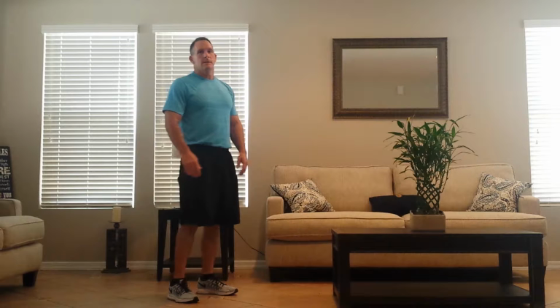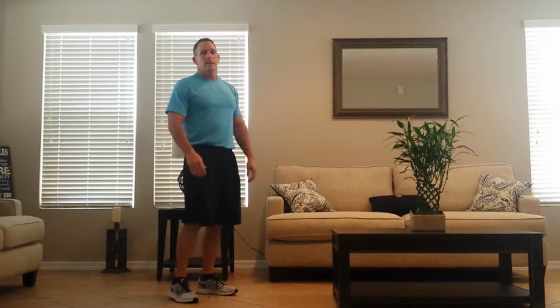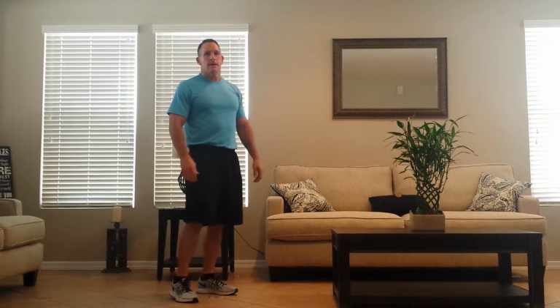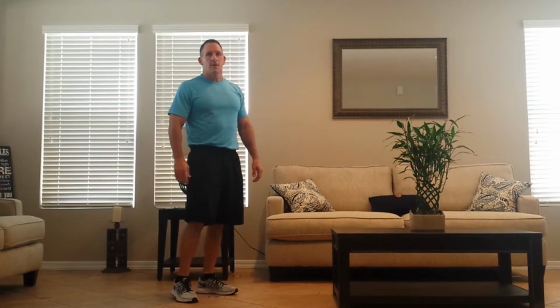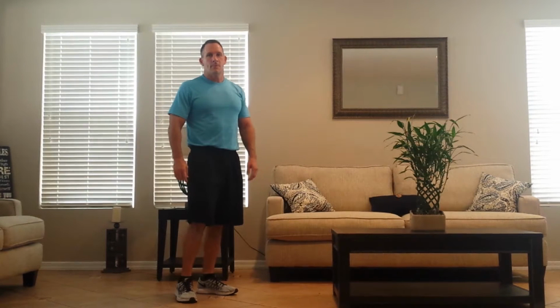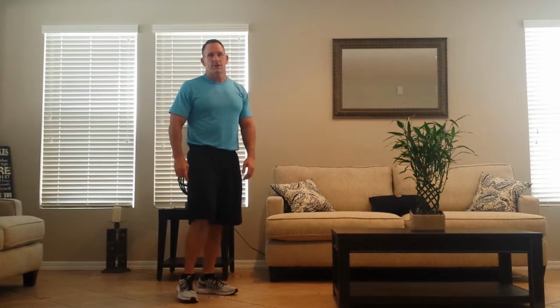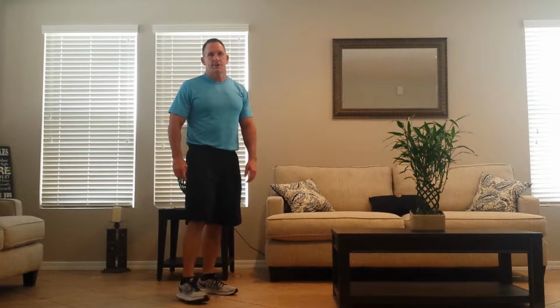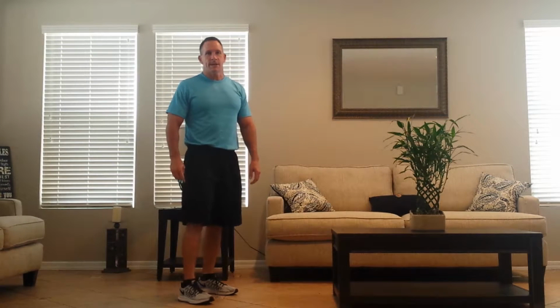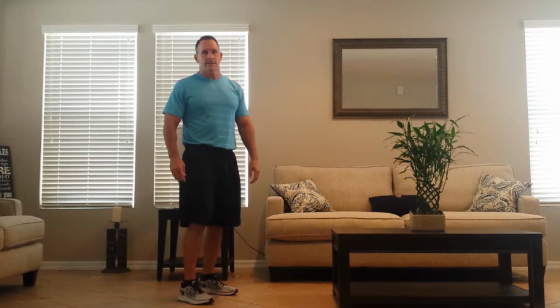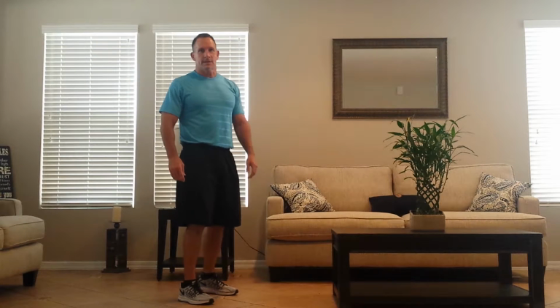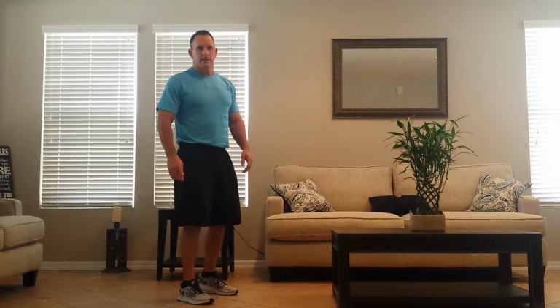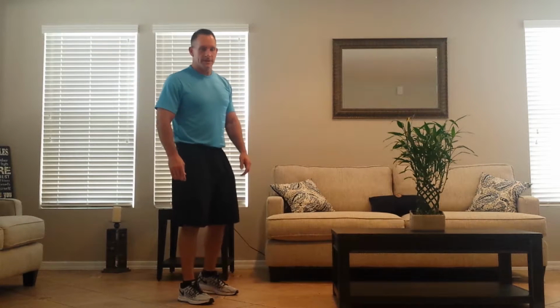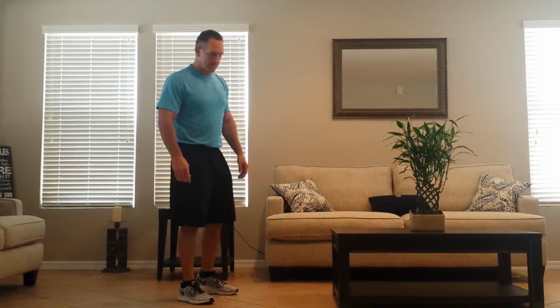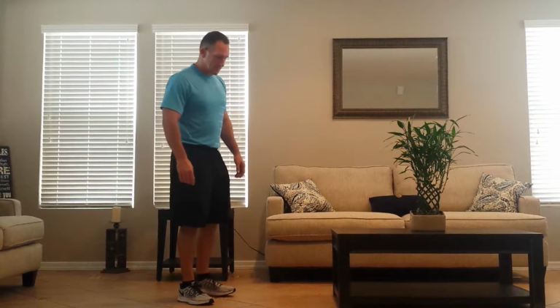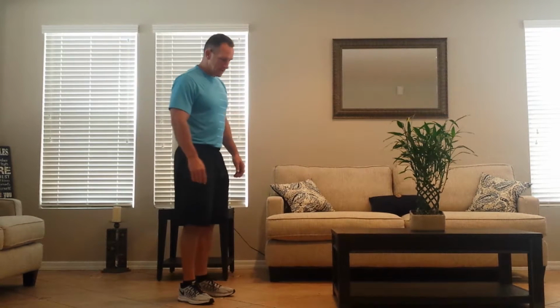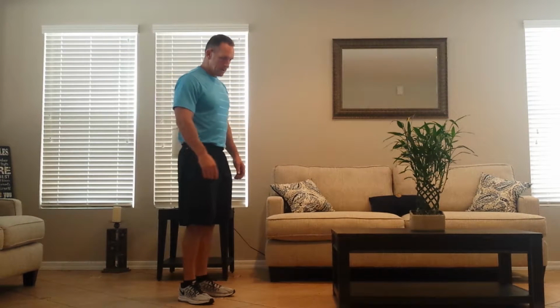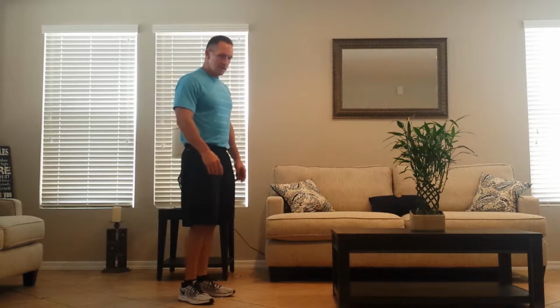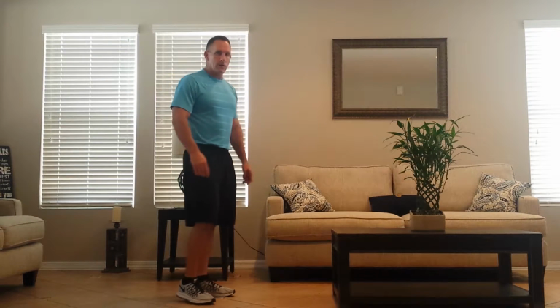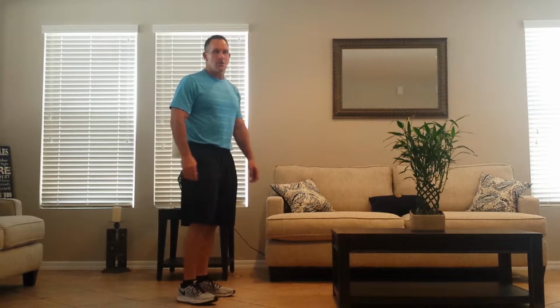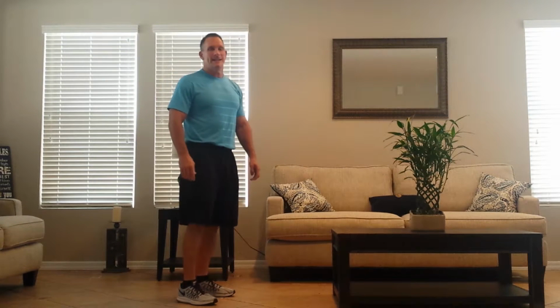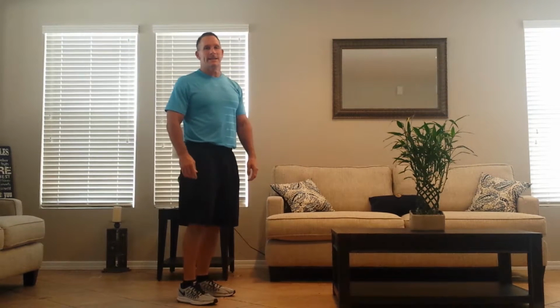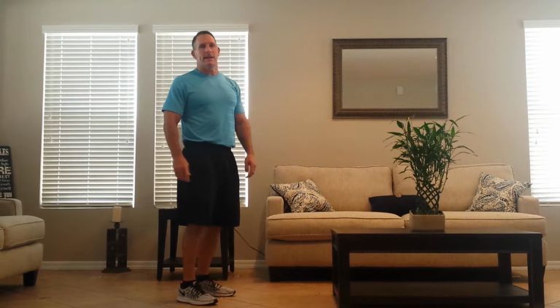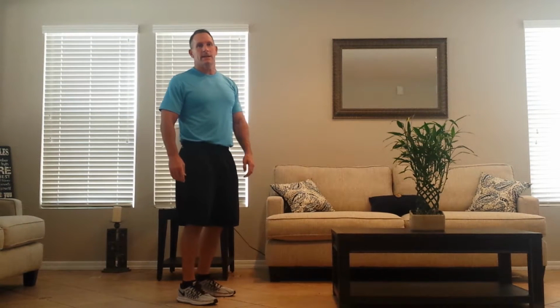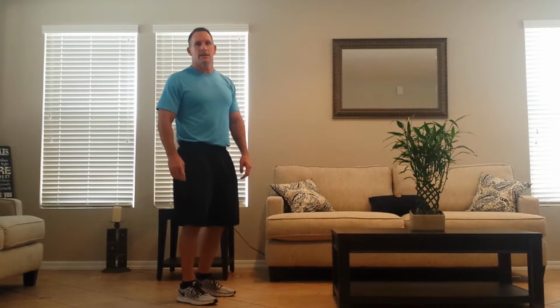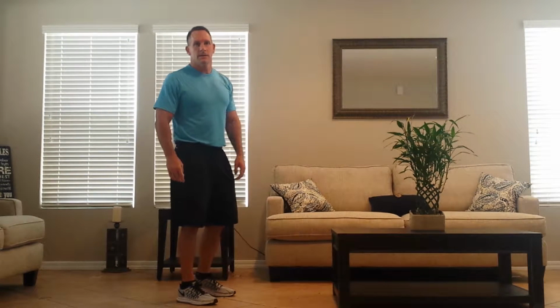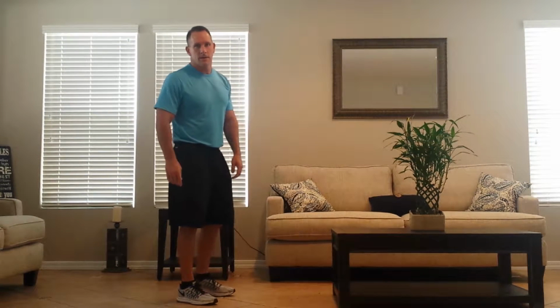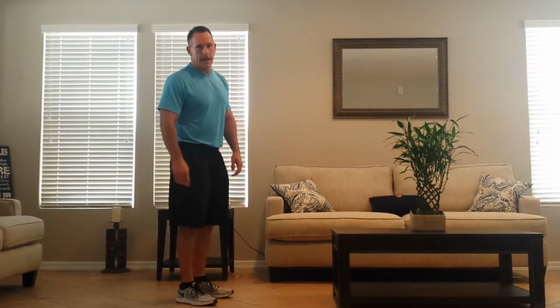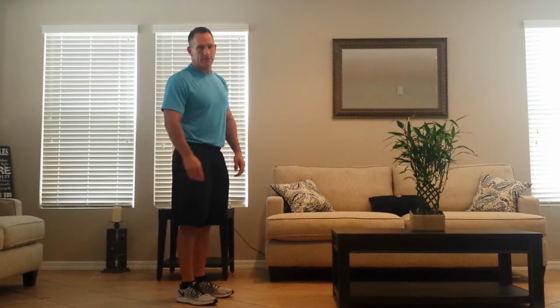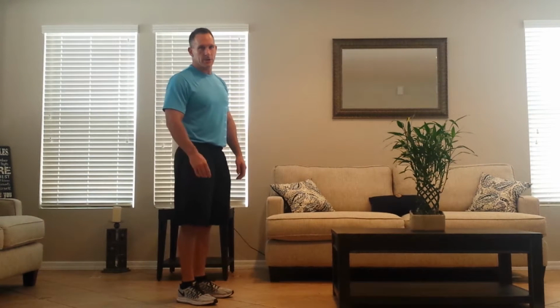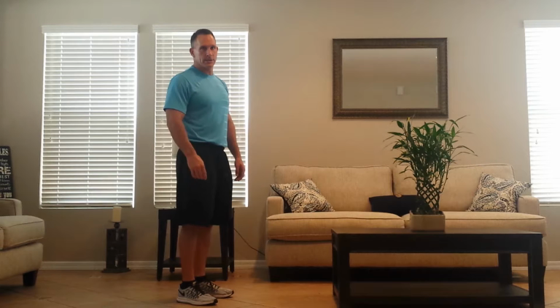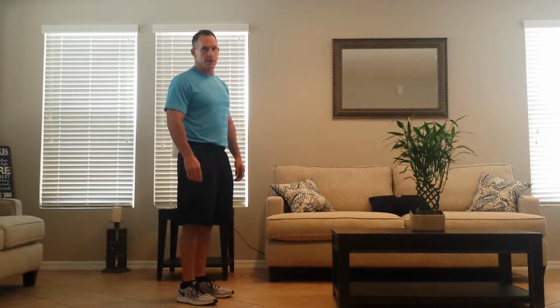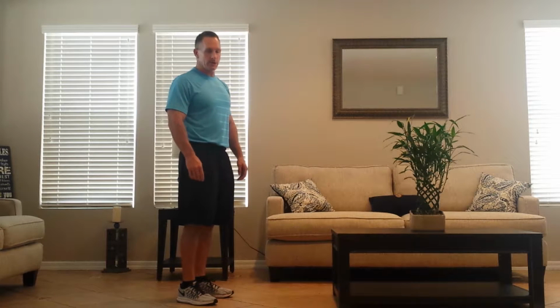In-home exercise series: cross leg hamstring stretch.